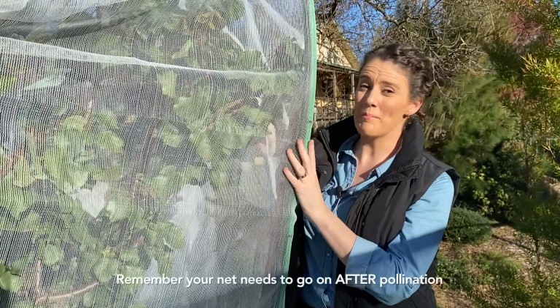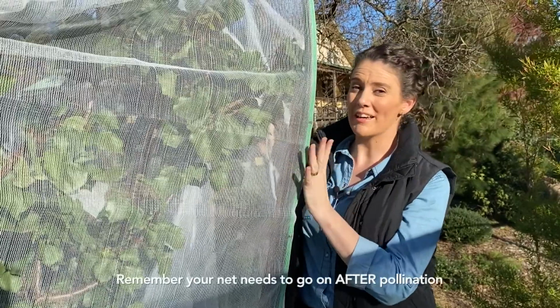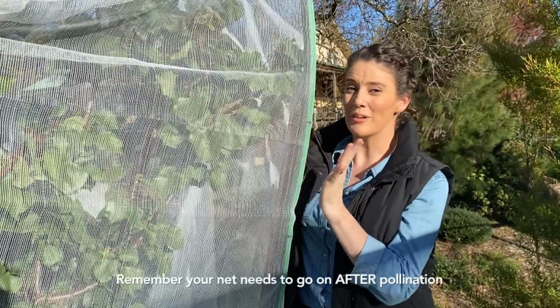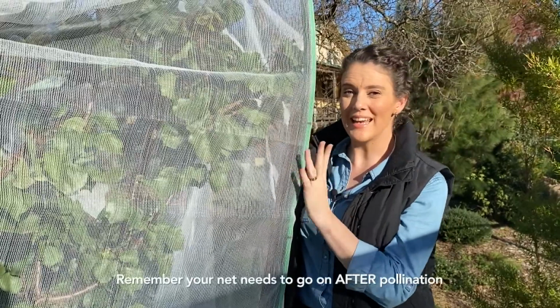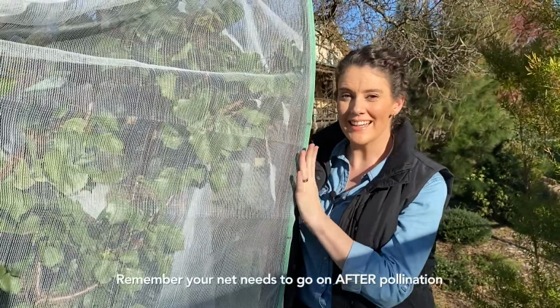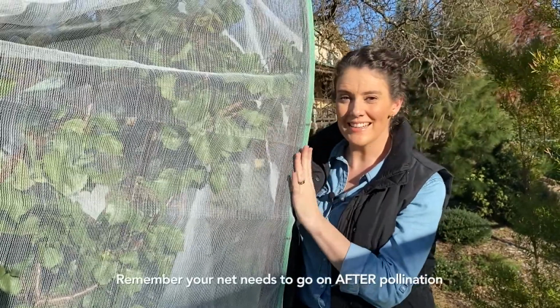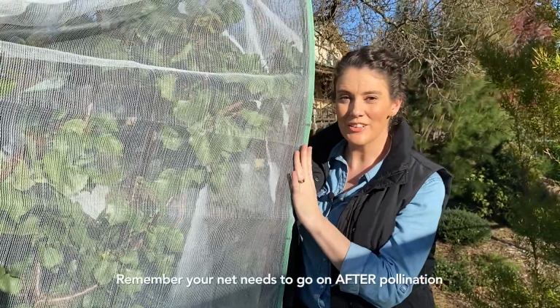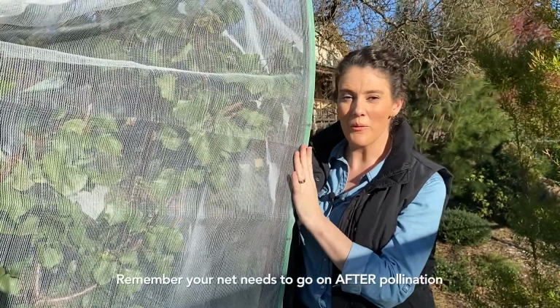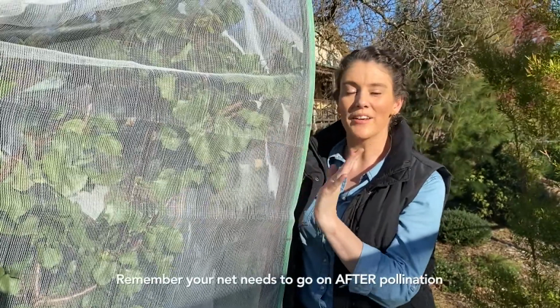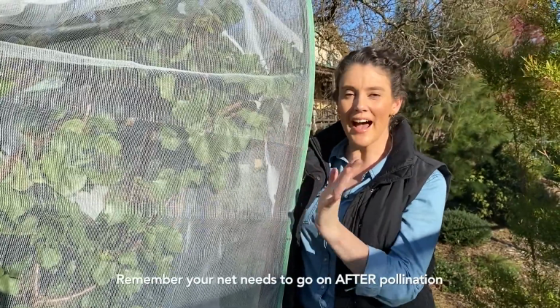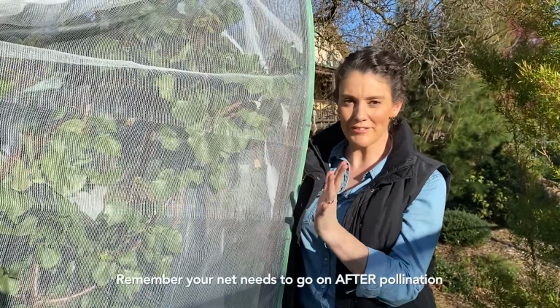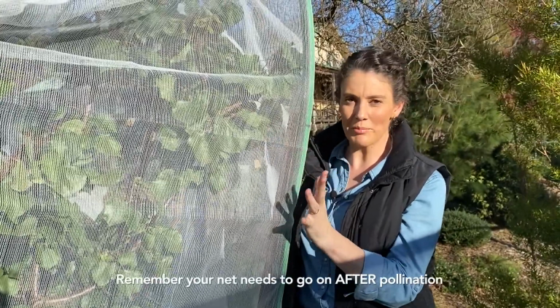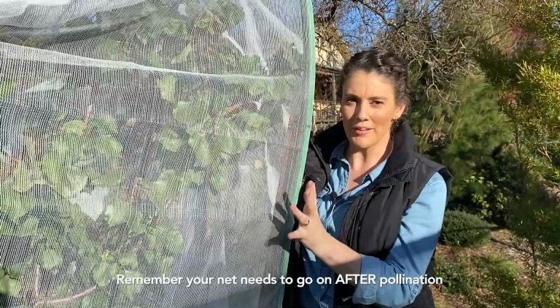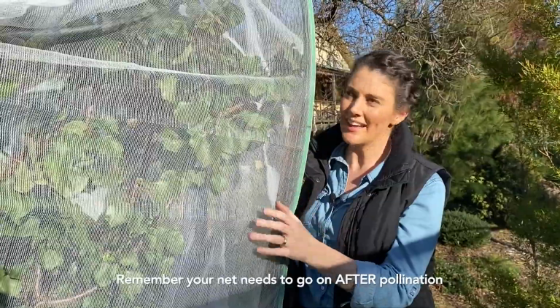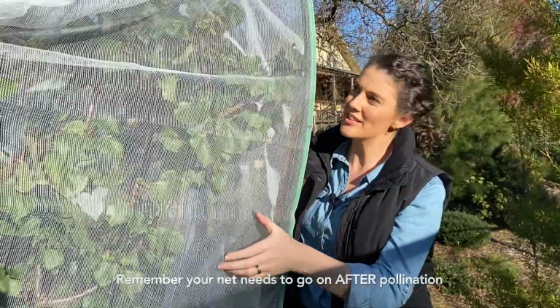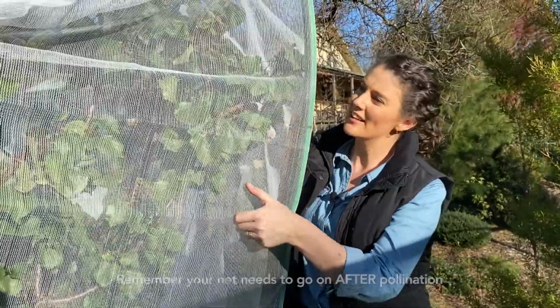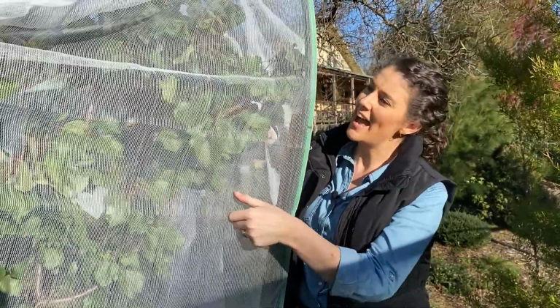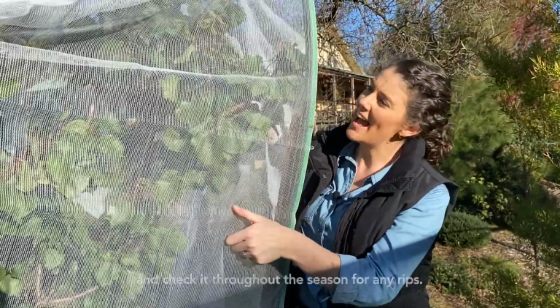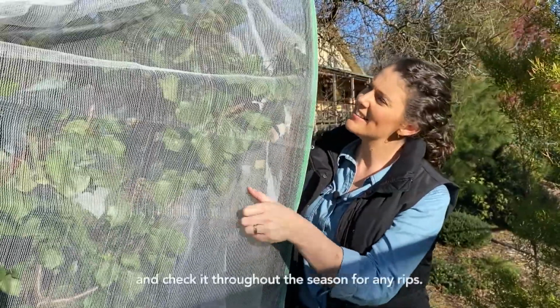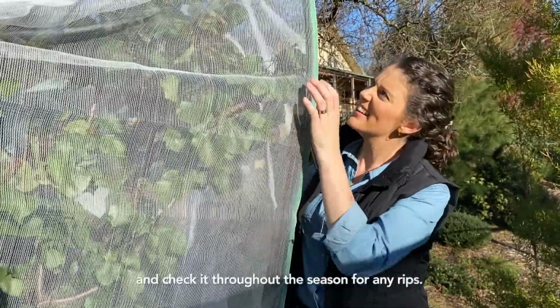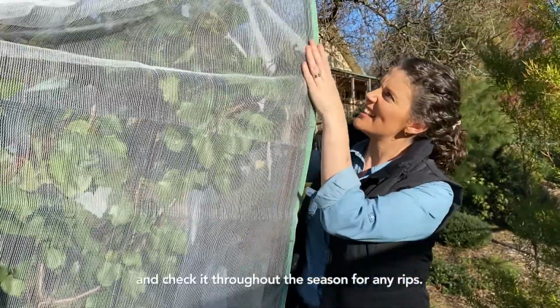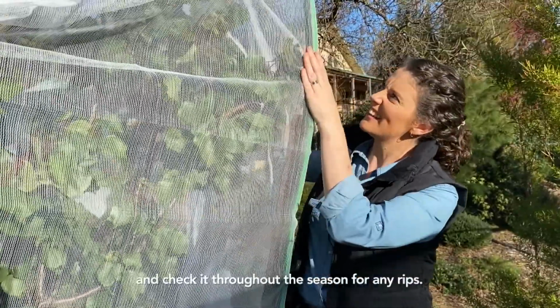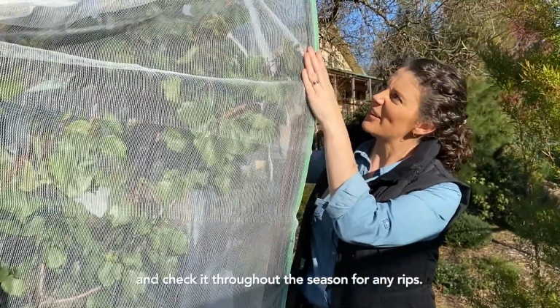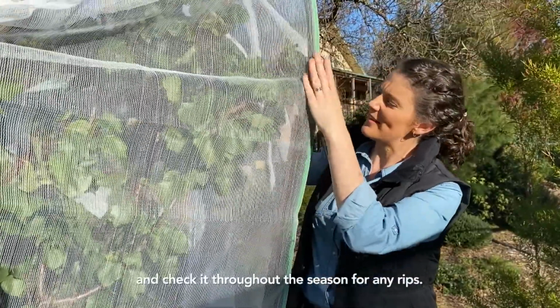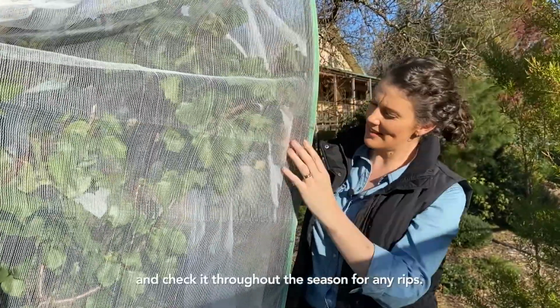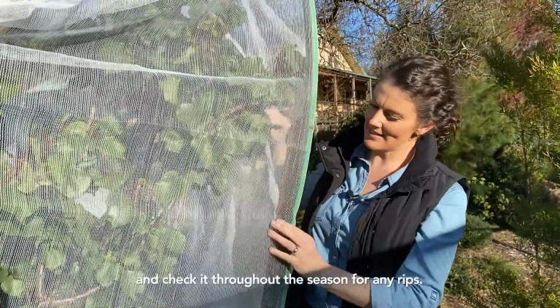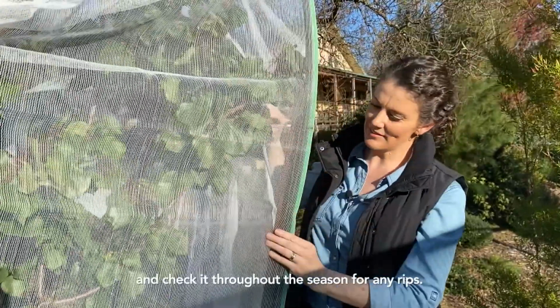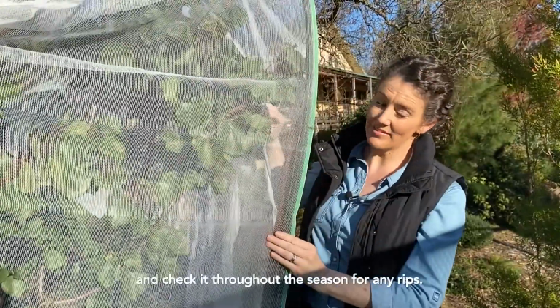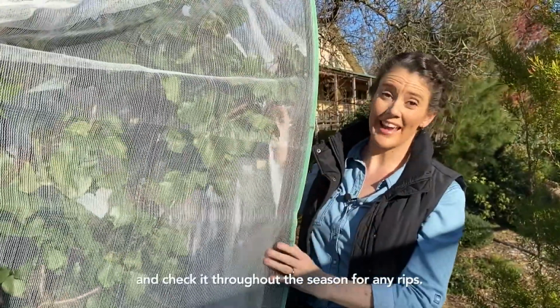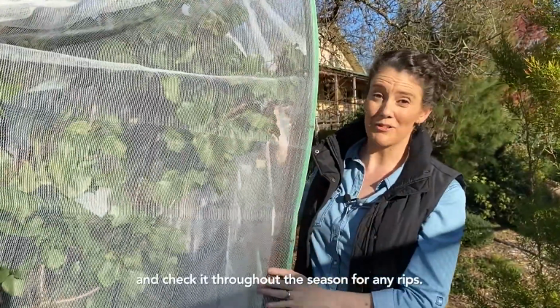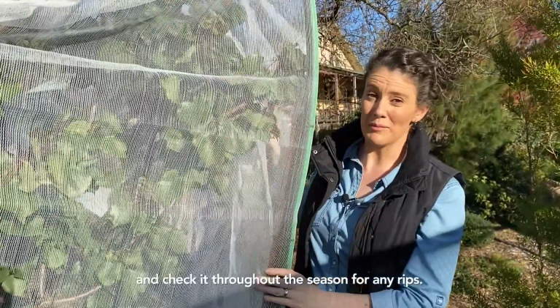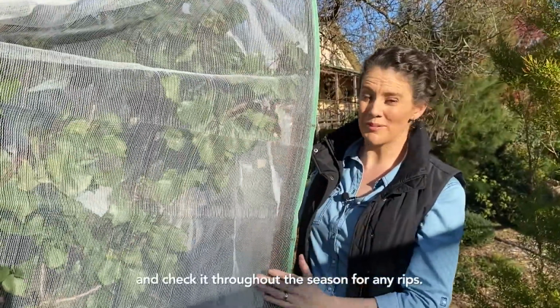Remember, your net needs to go on after pollination, and check it throughout the season for any rips.